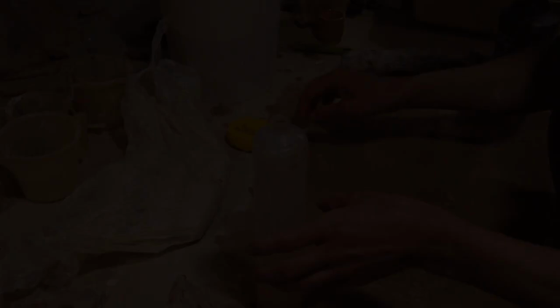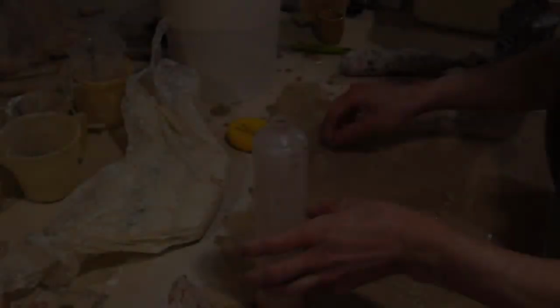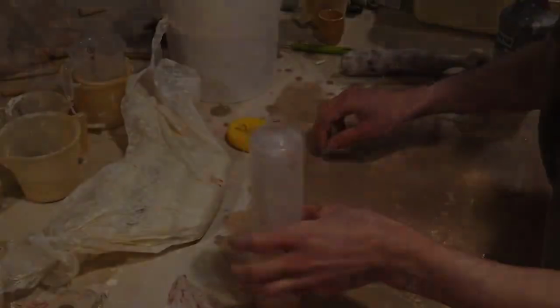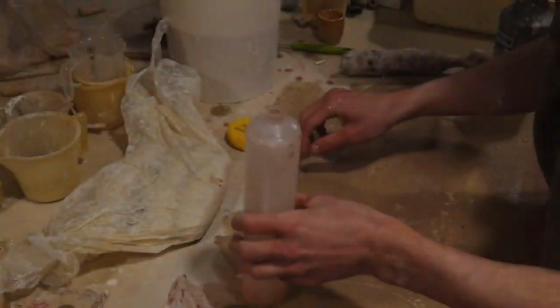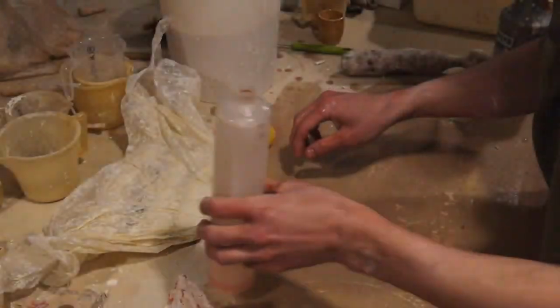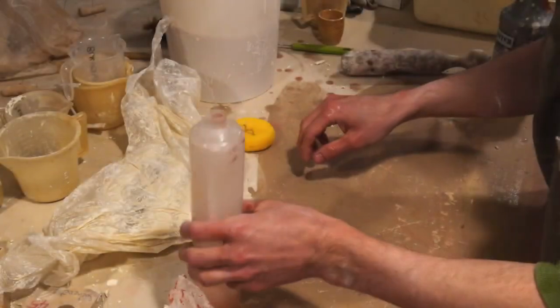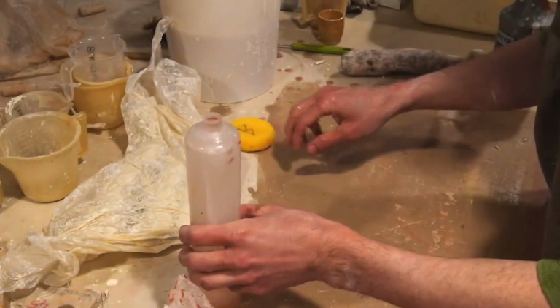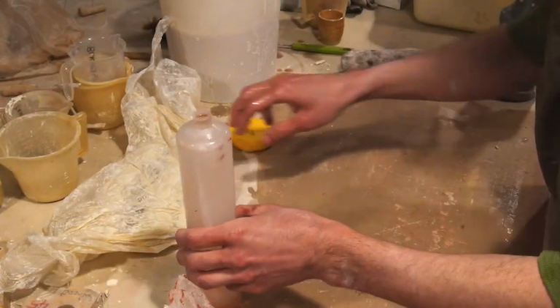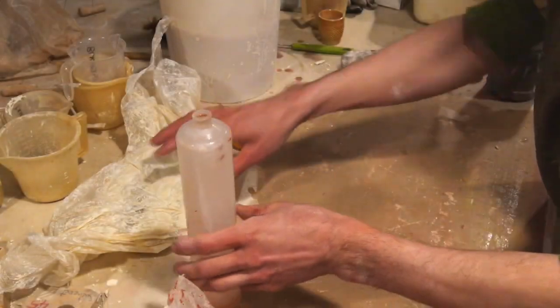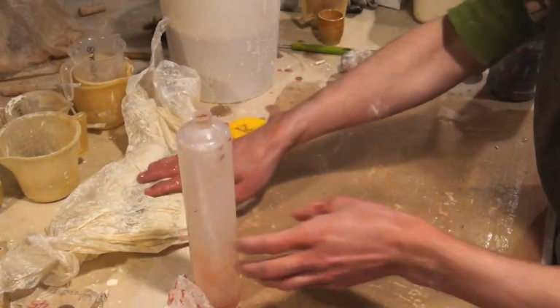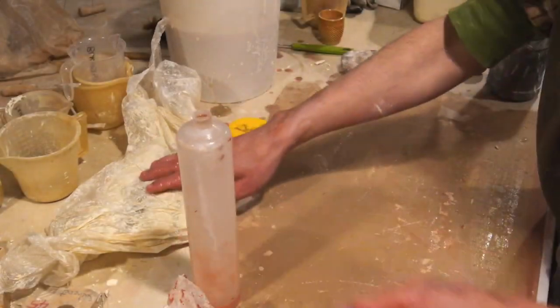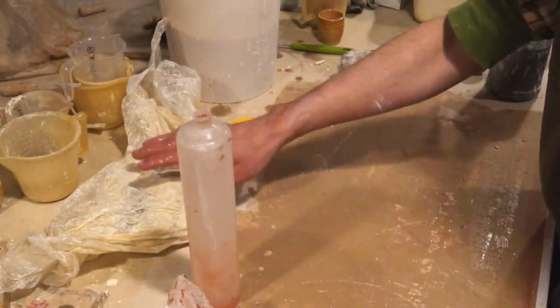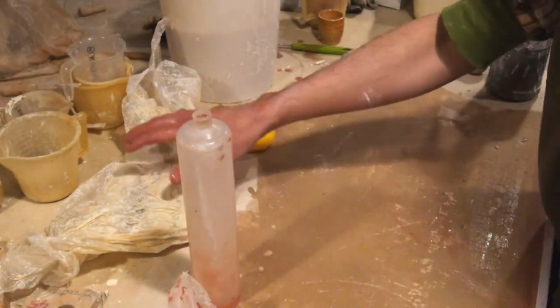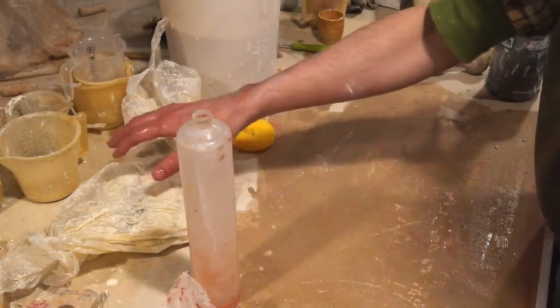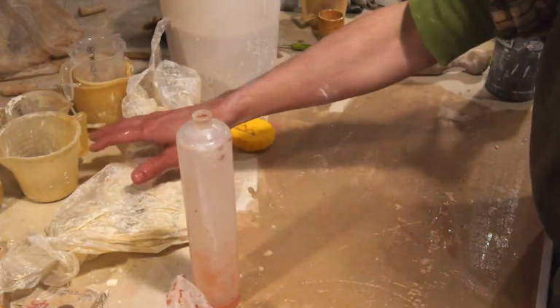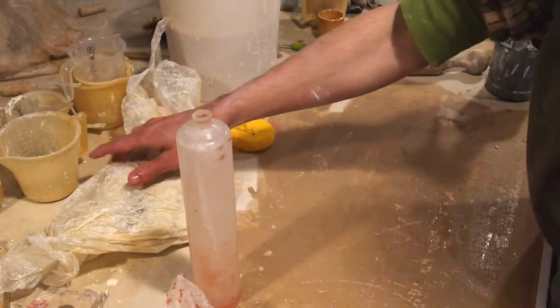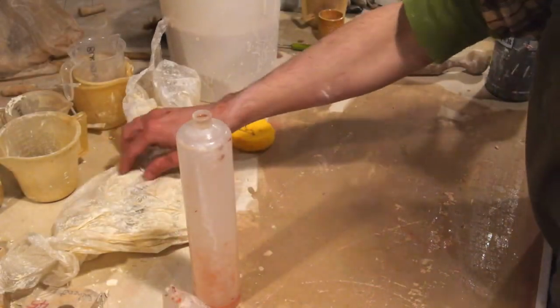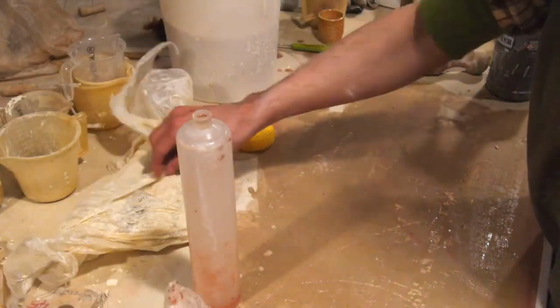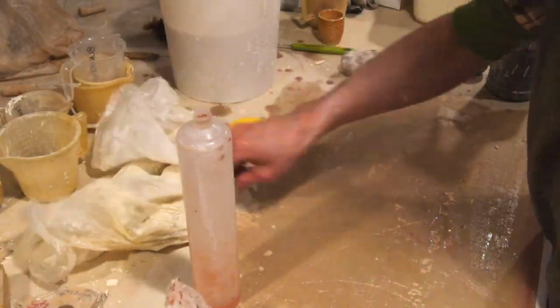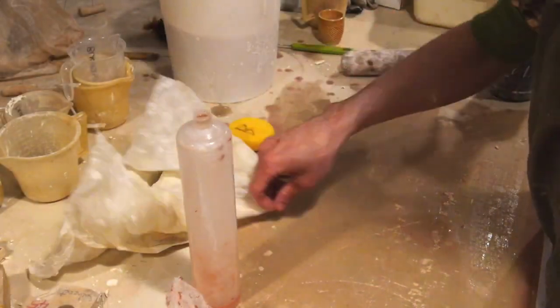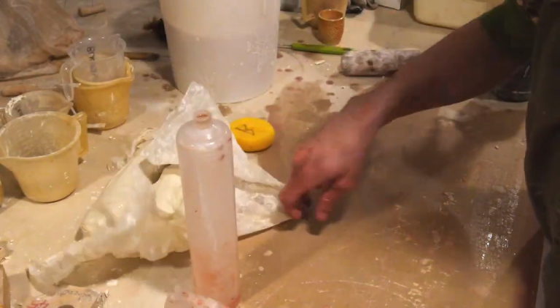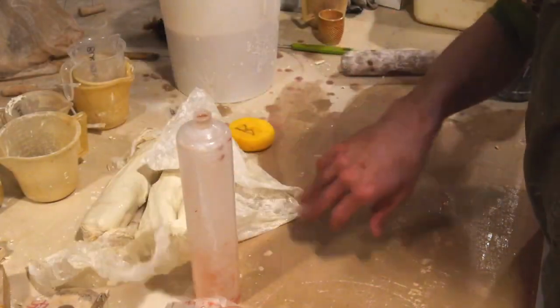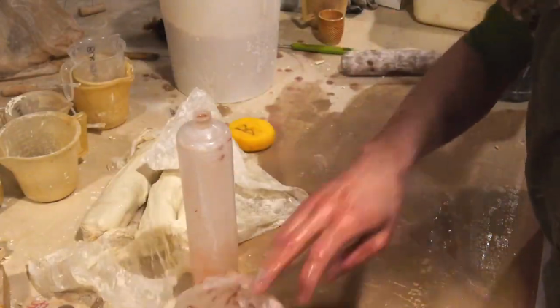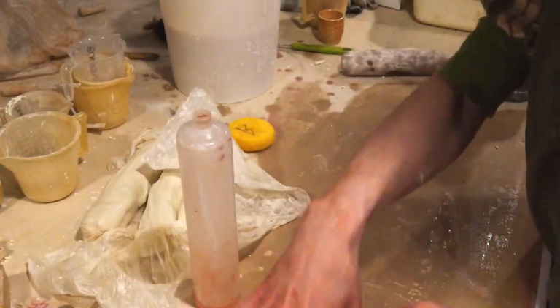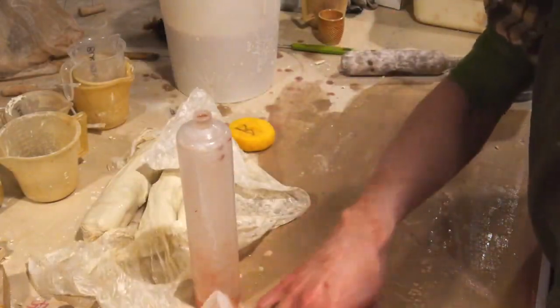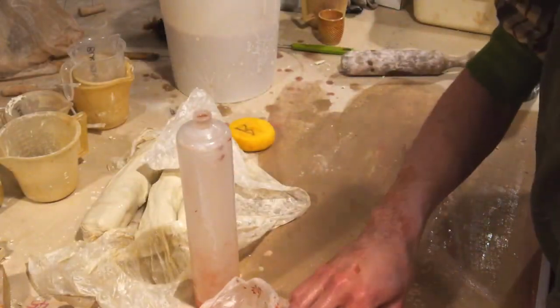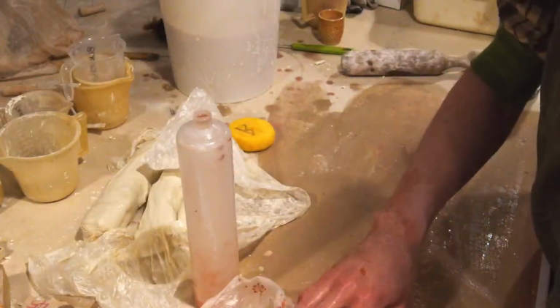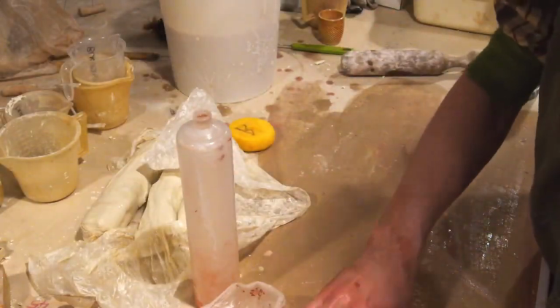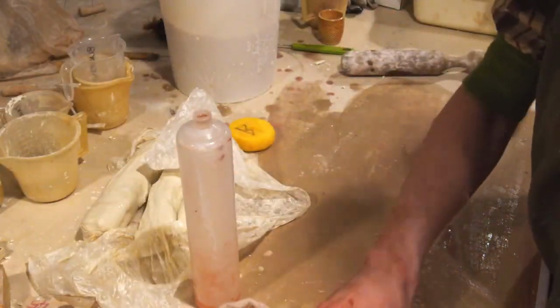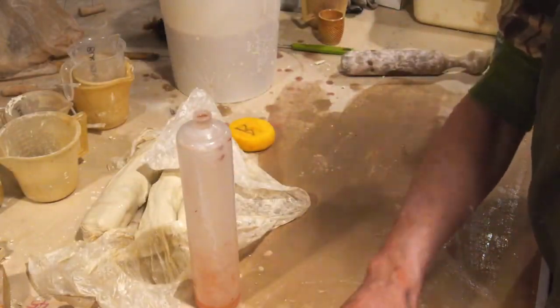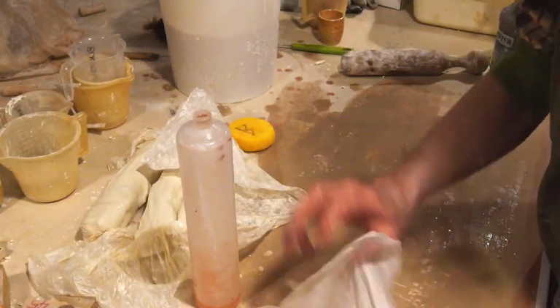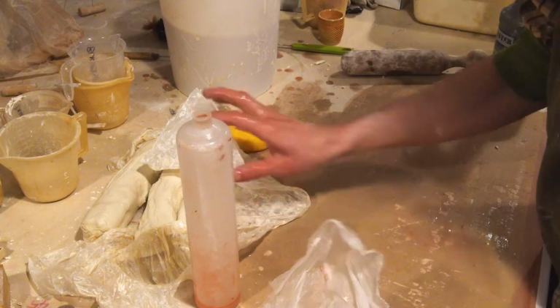Hello, this video covers how I print with the IAZO Zero 3D printer.